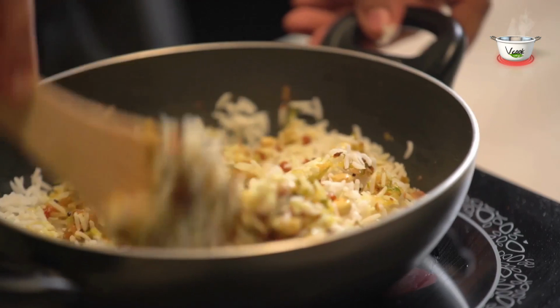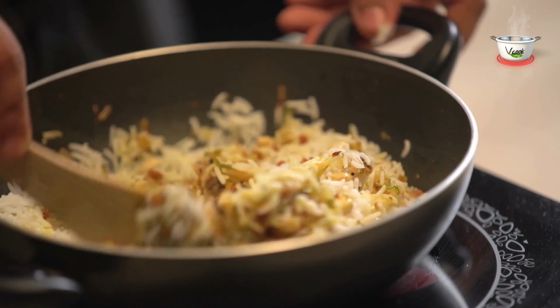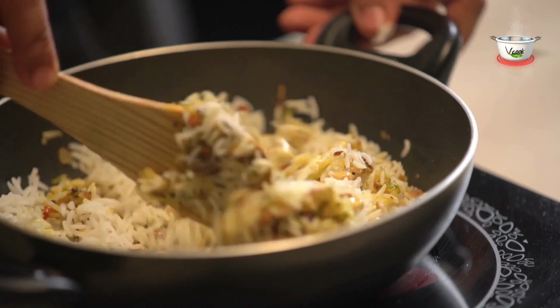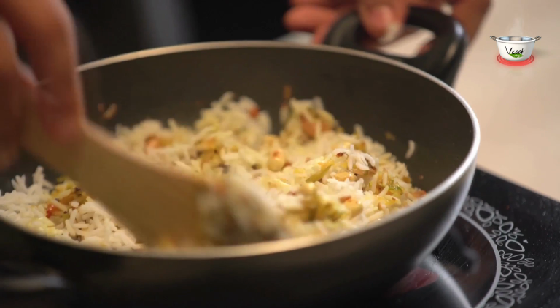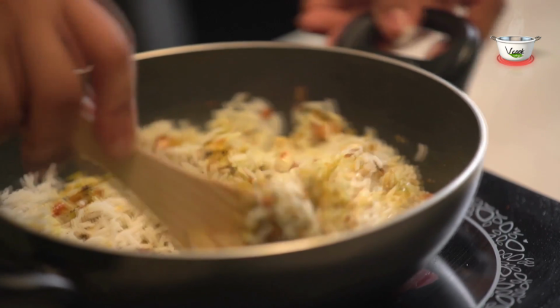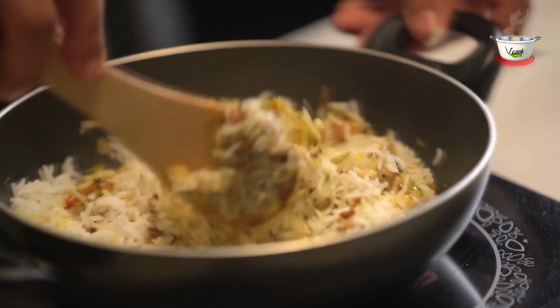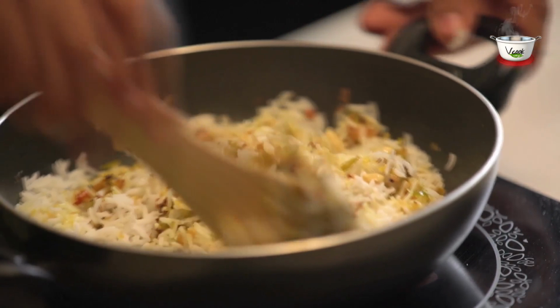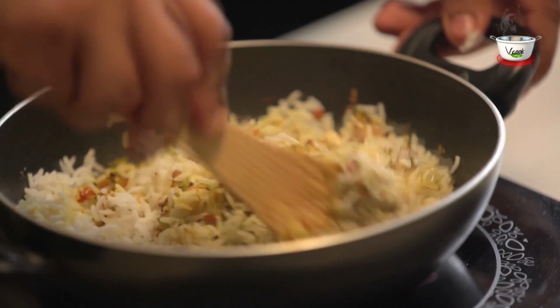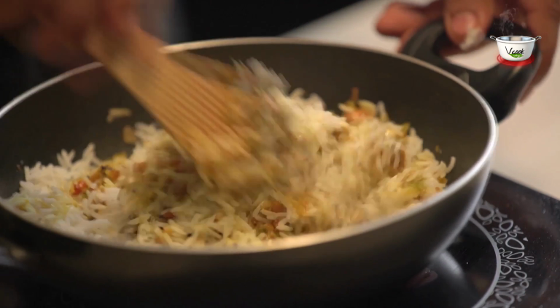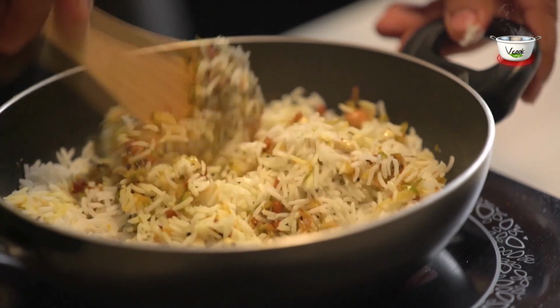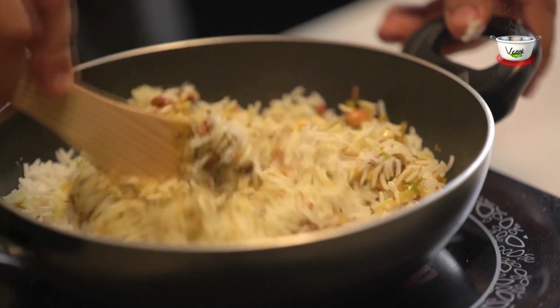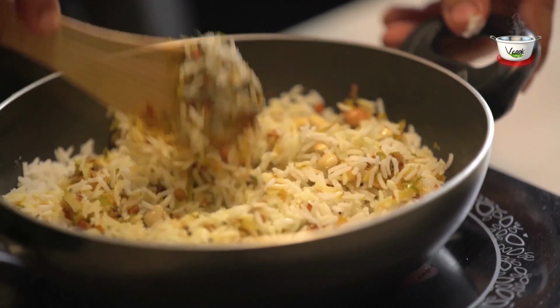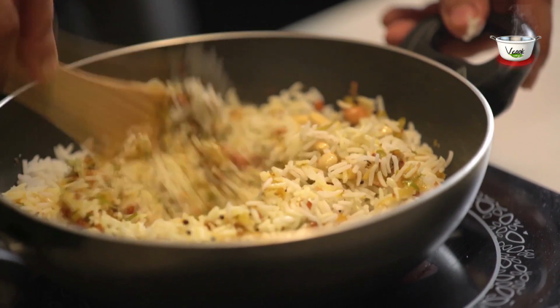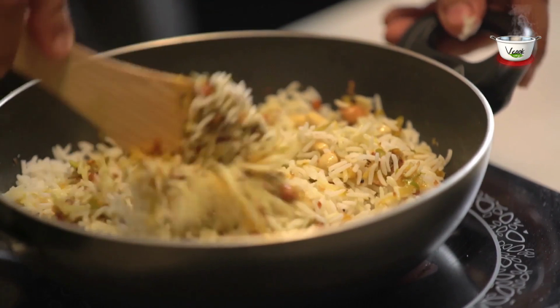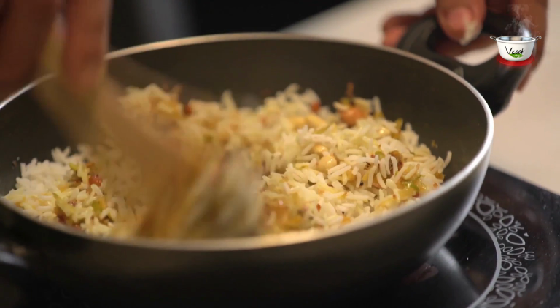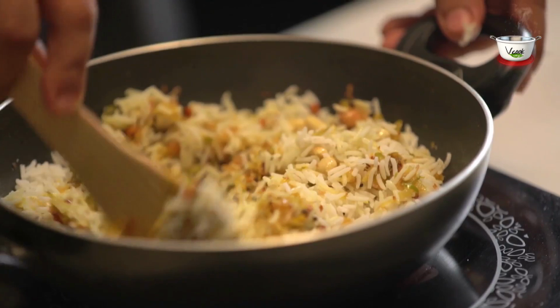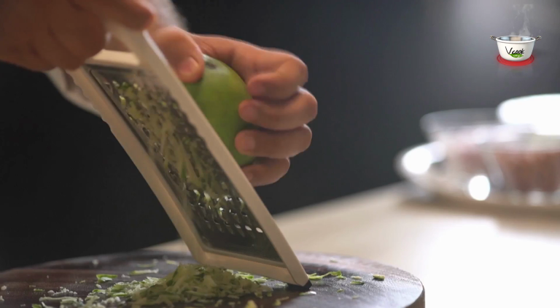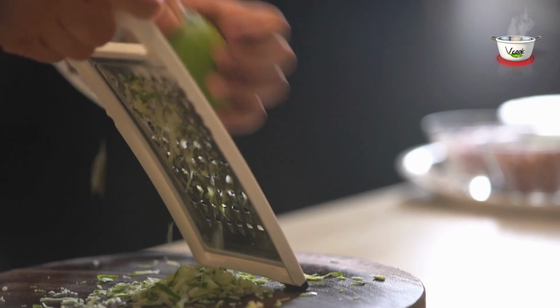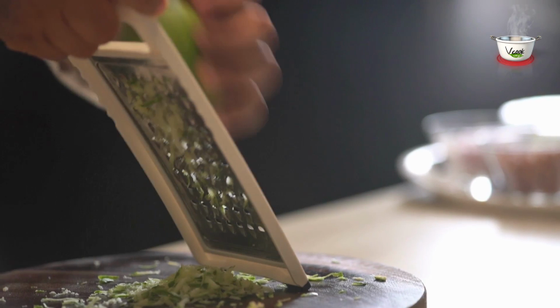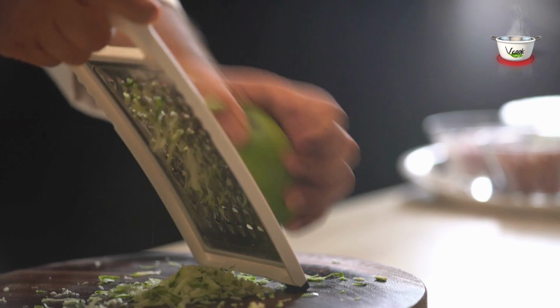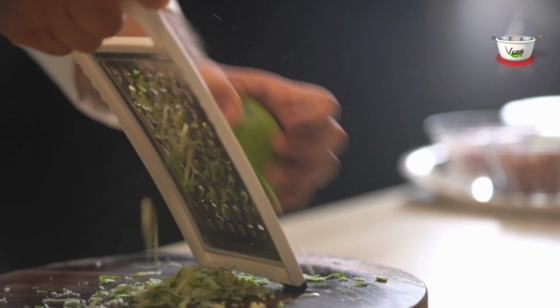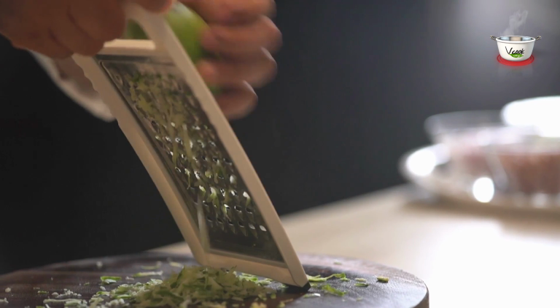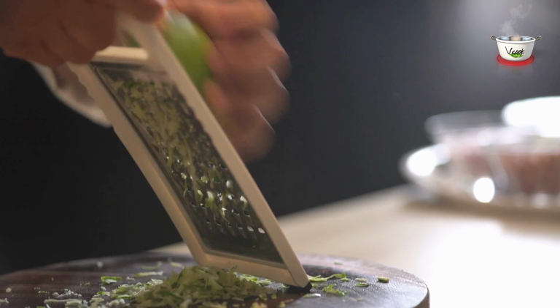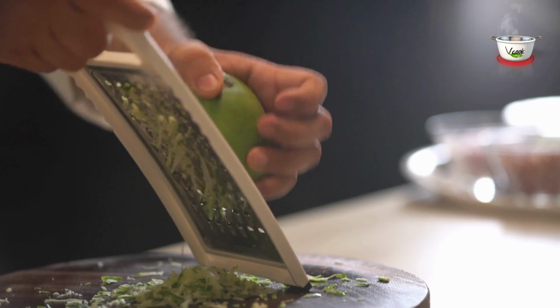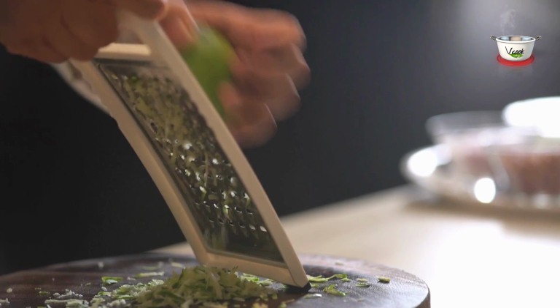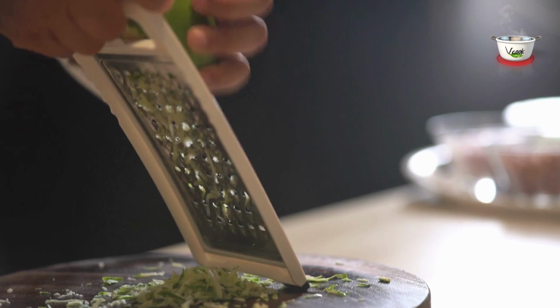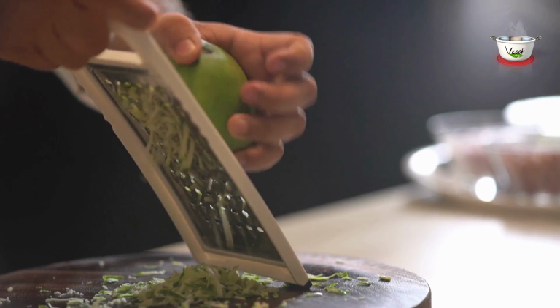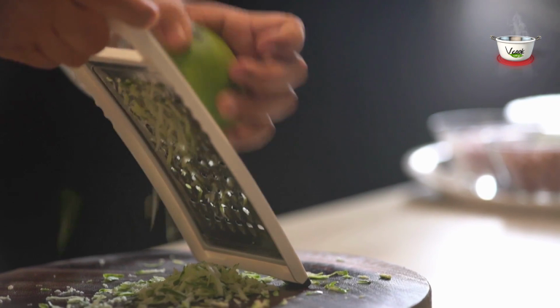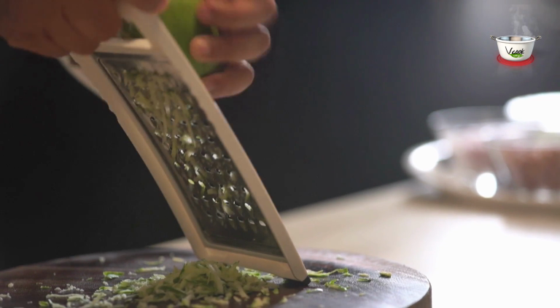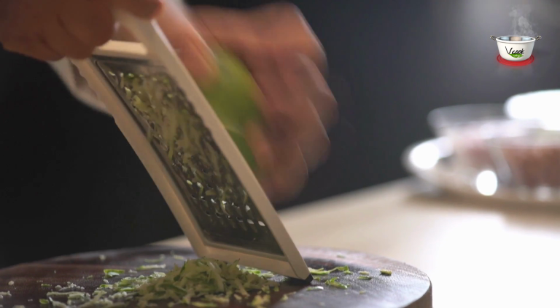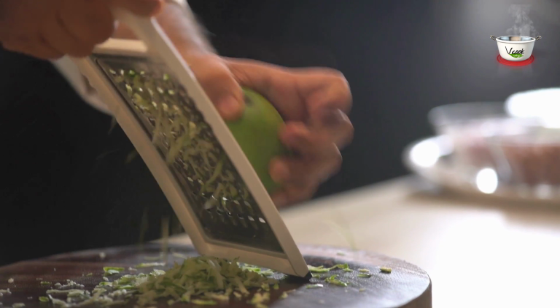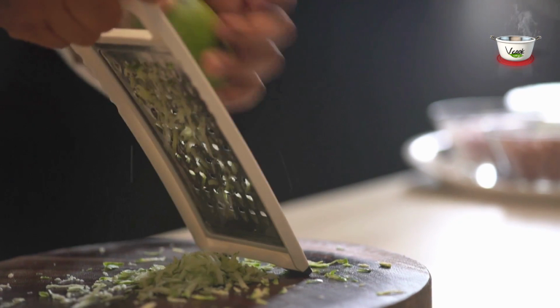Let's begin with pre-preparation. Grate the raw mango and keep it aside.